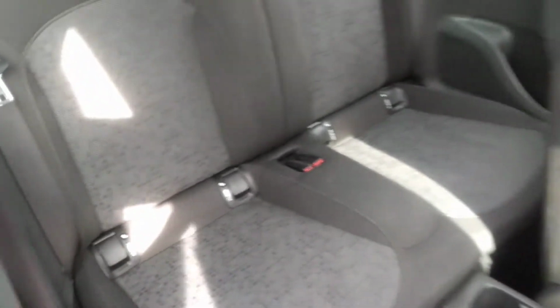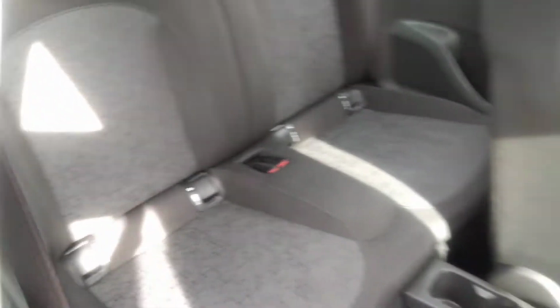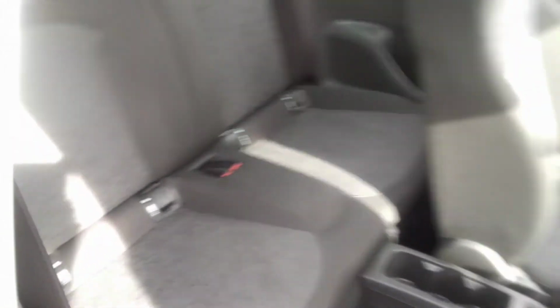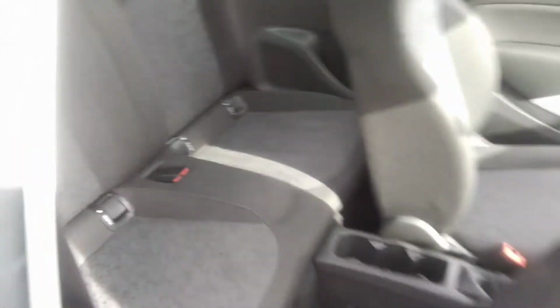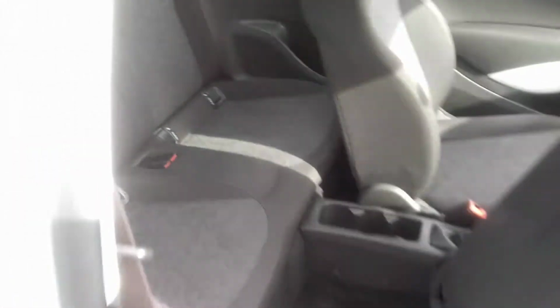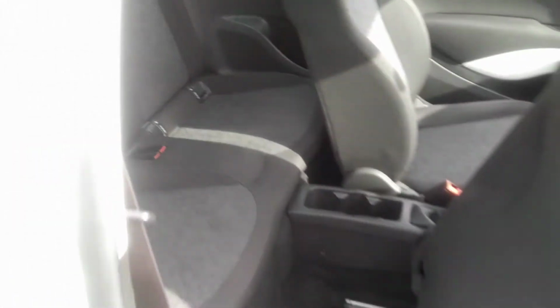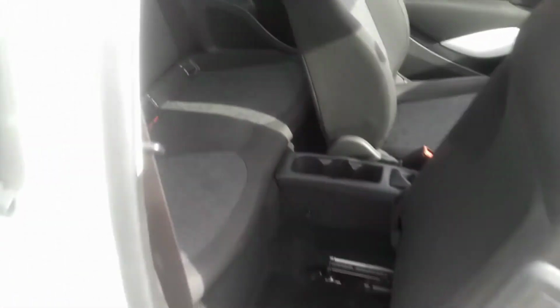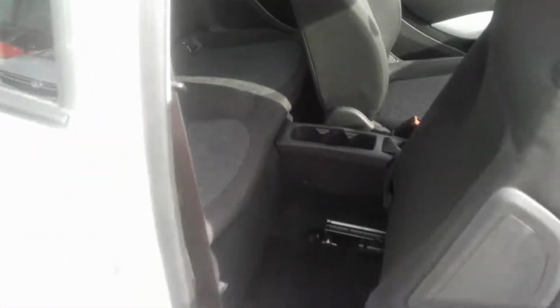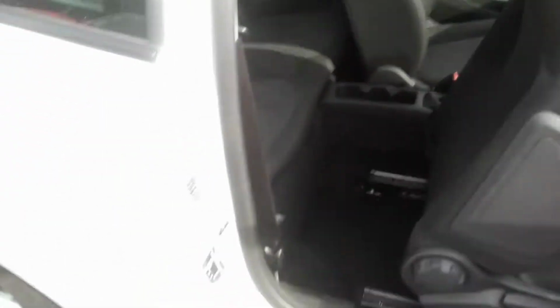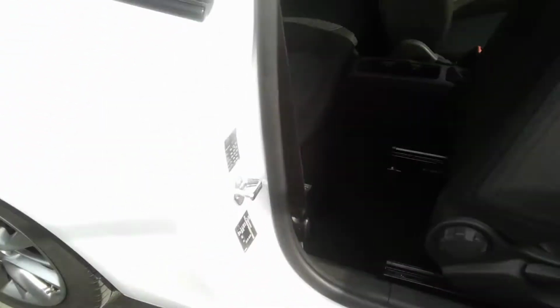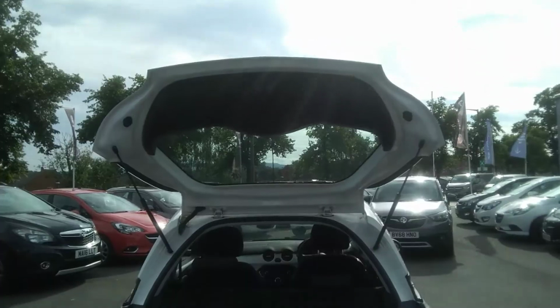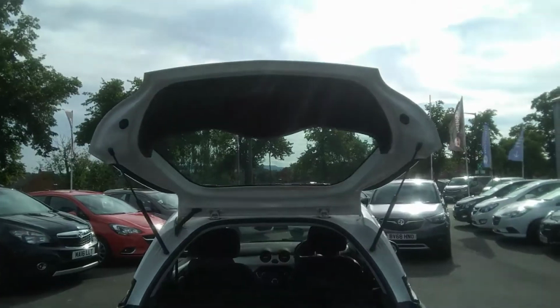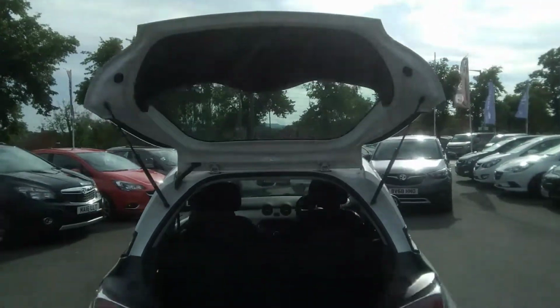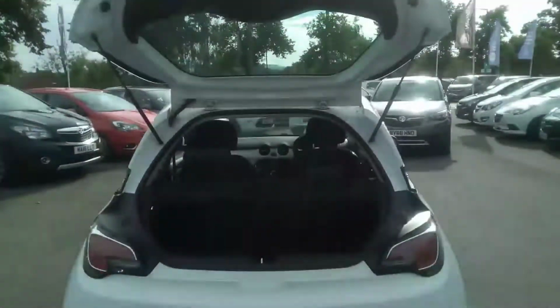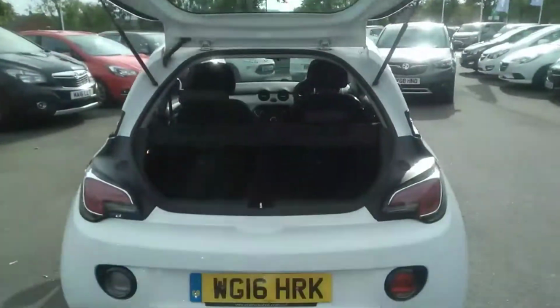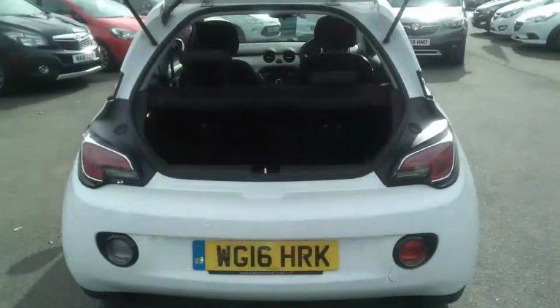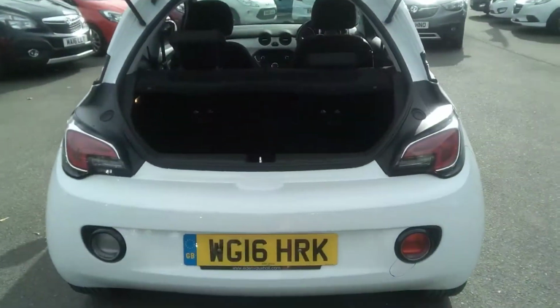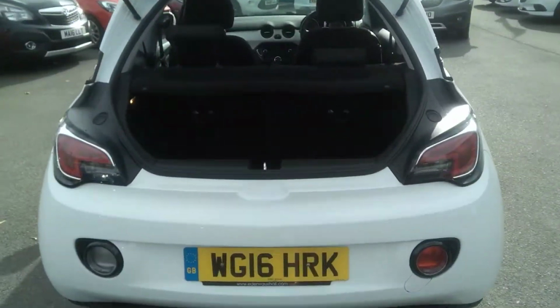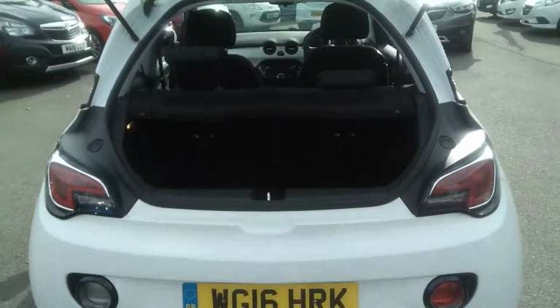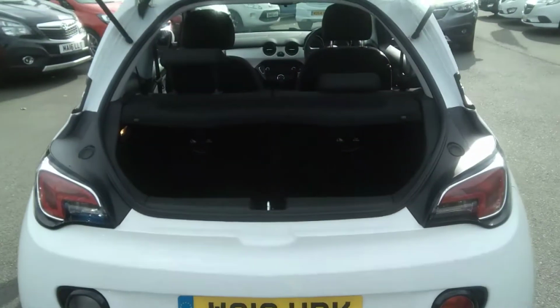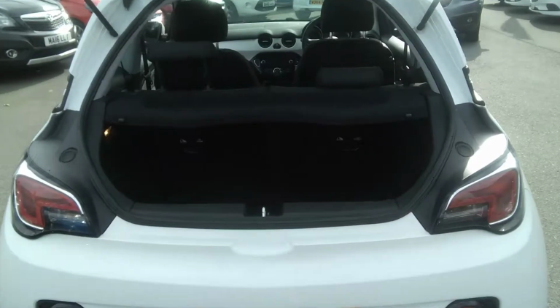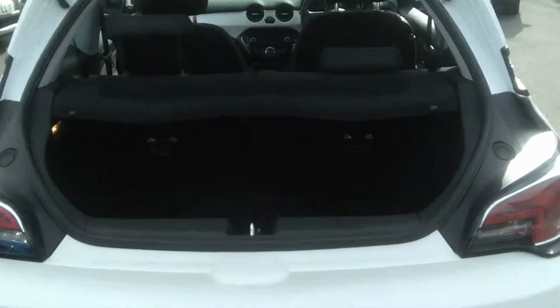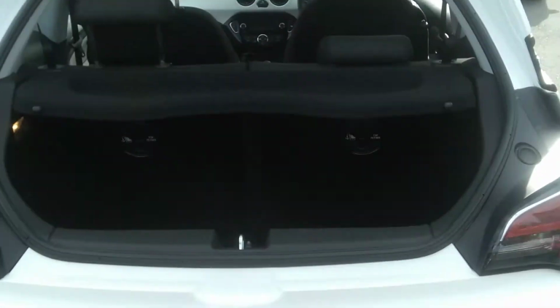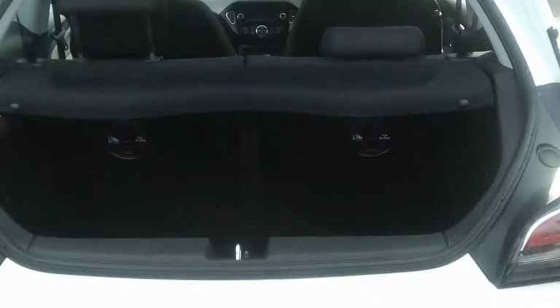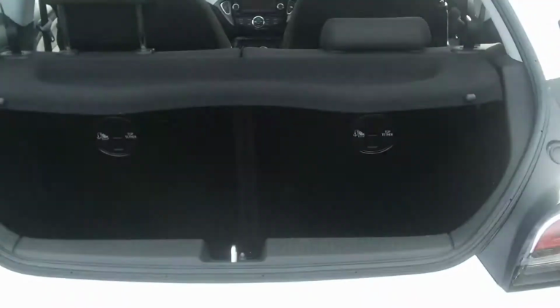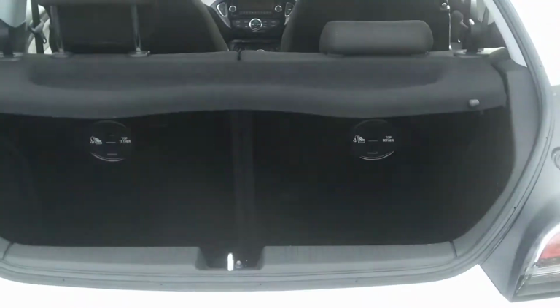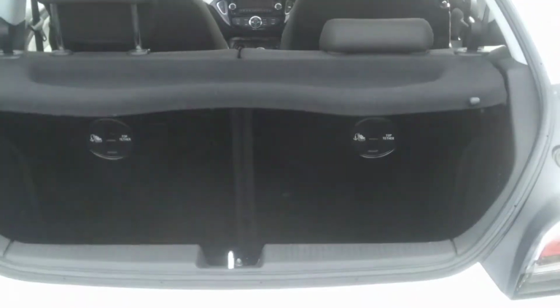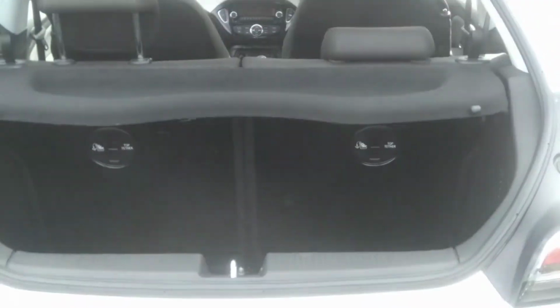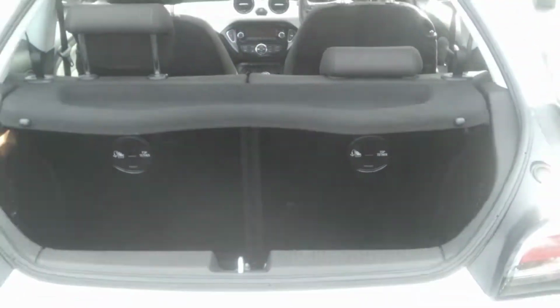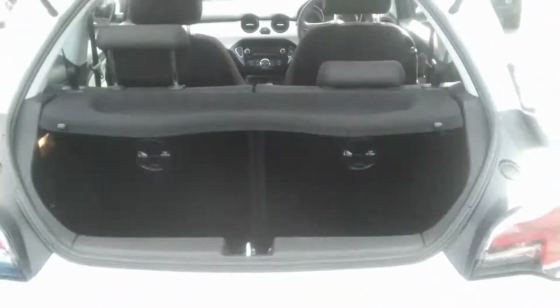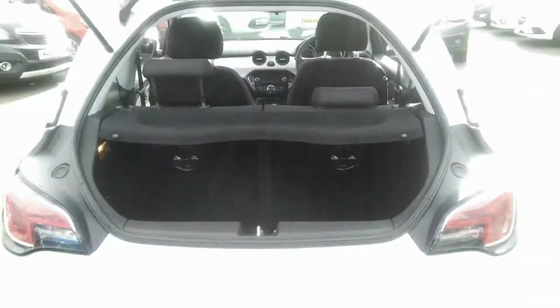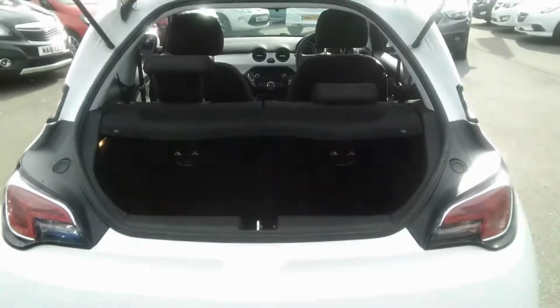And as we move to the boot, we can see this is very spacious for the size of the car, and the seats do go down for extra room.